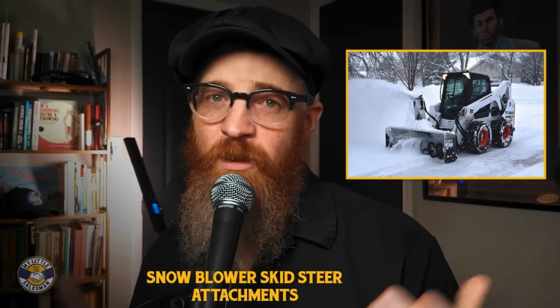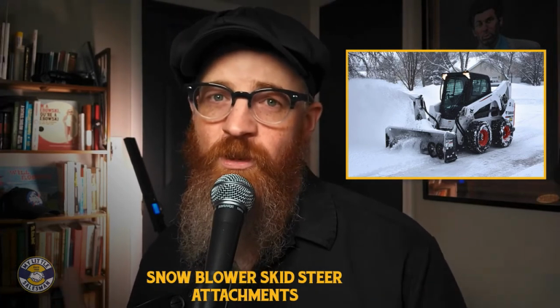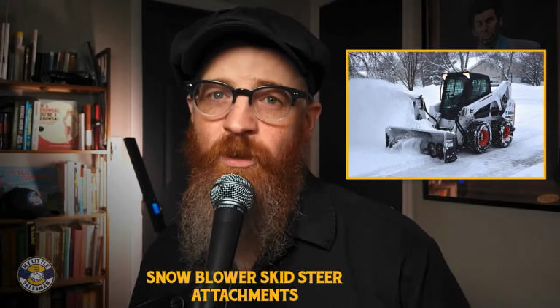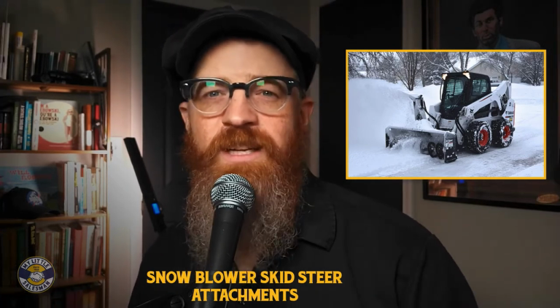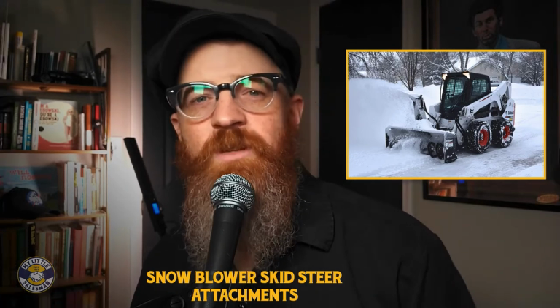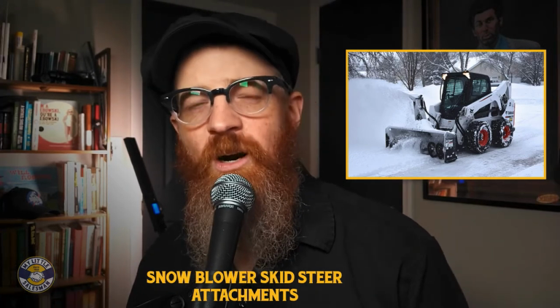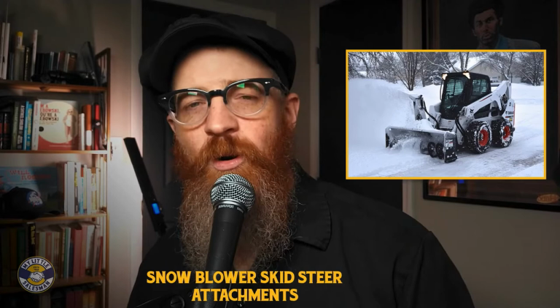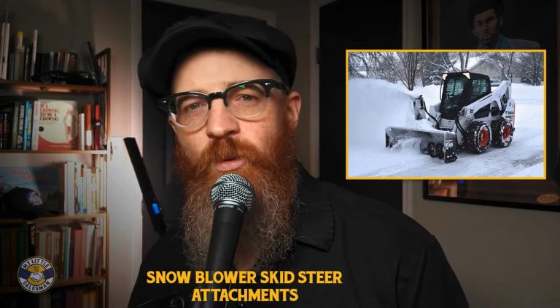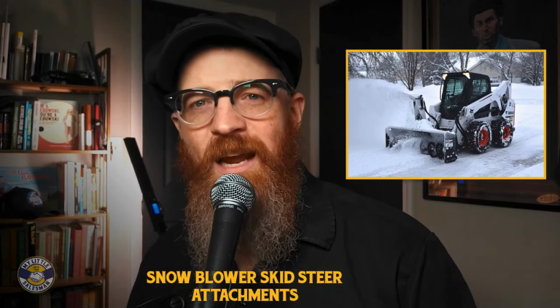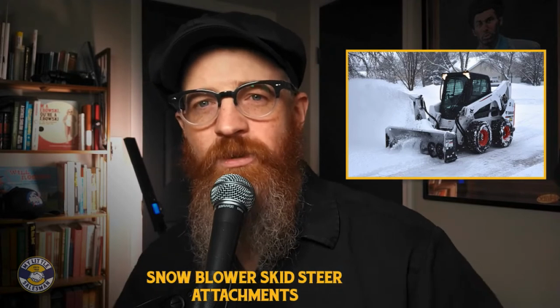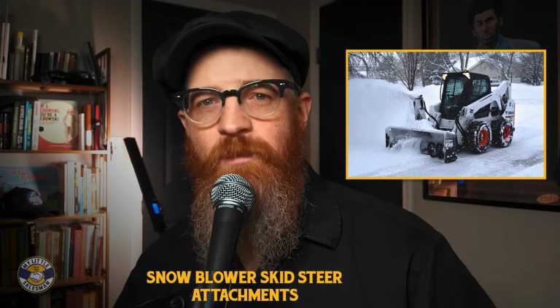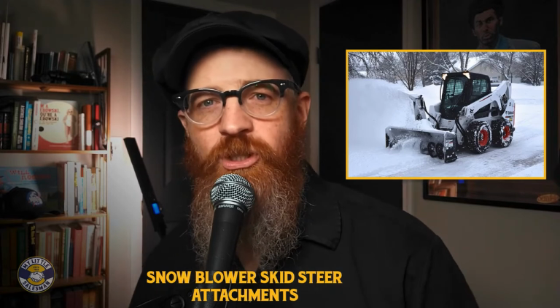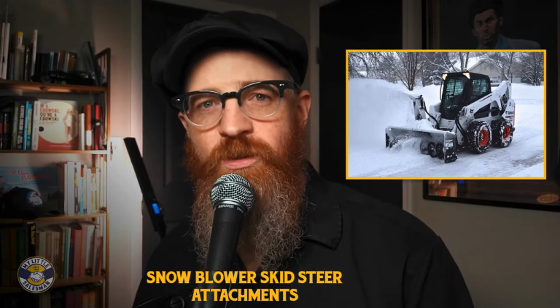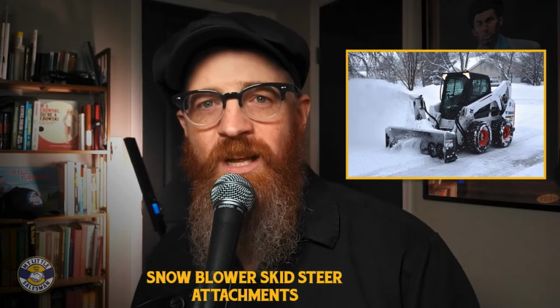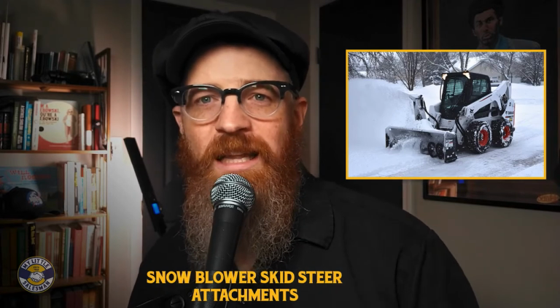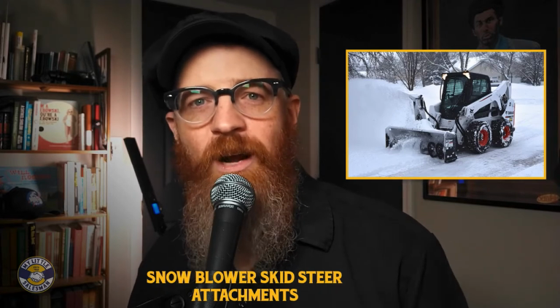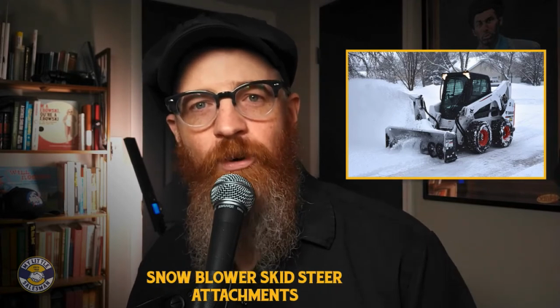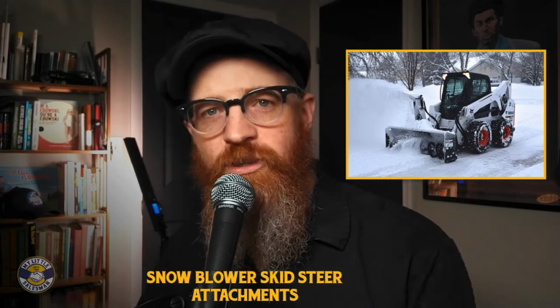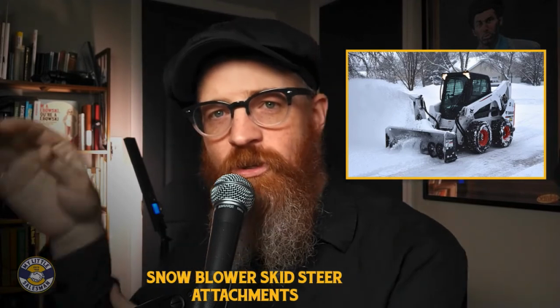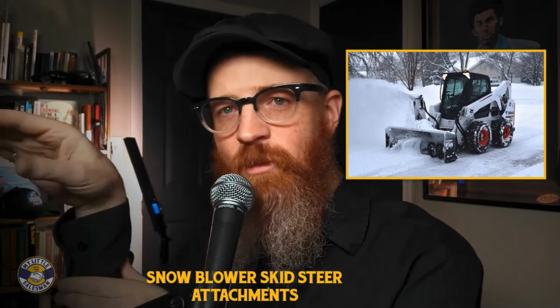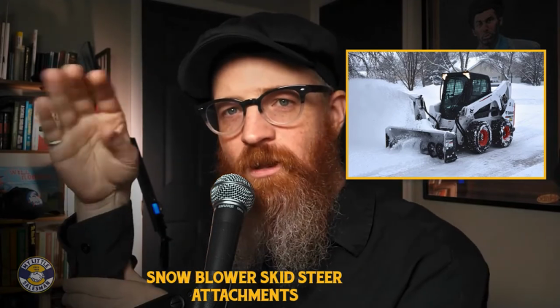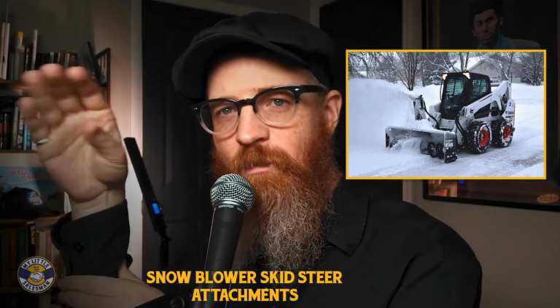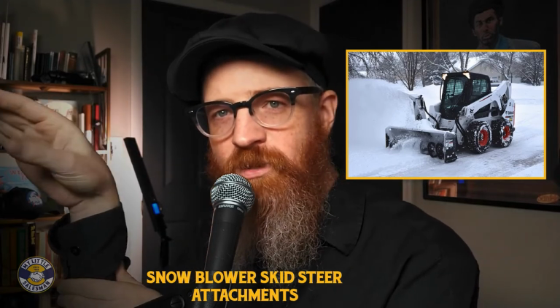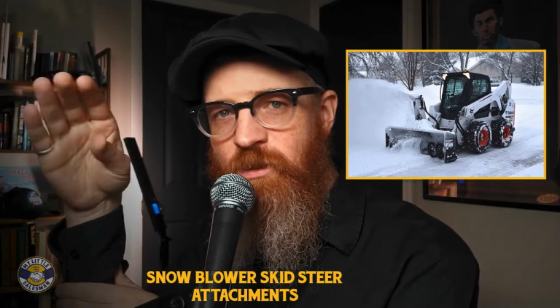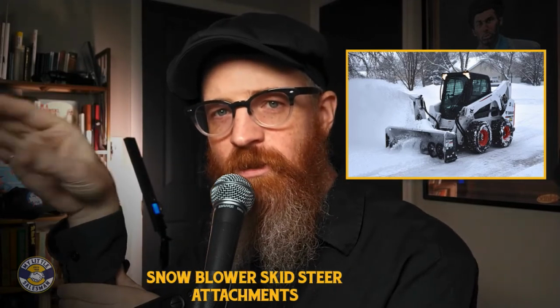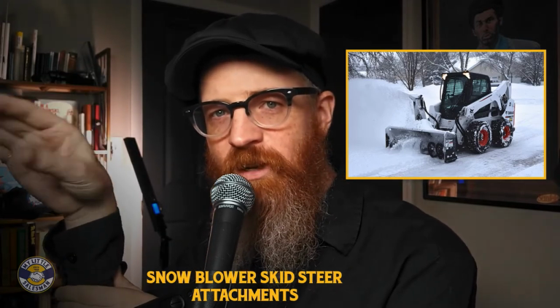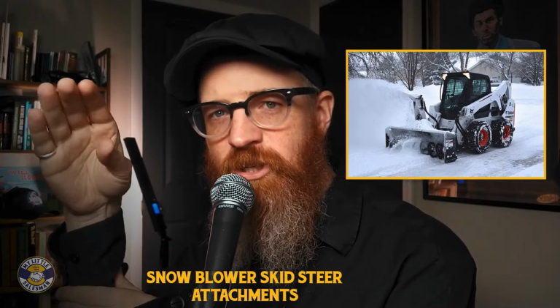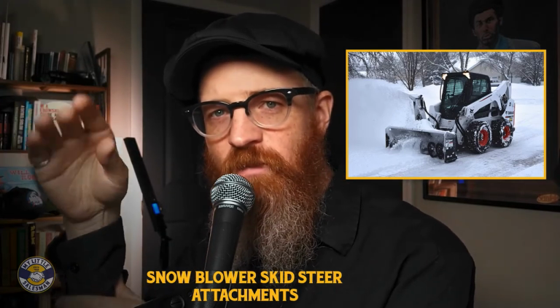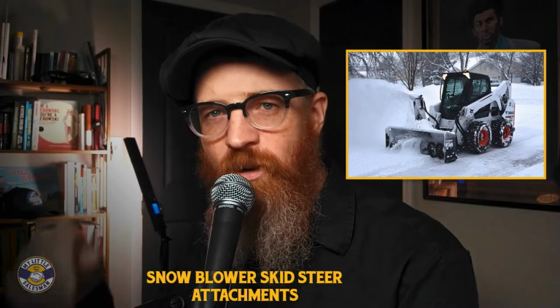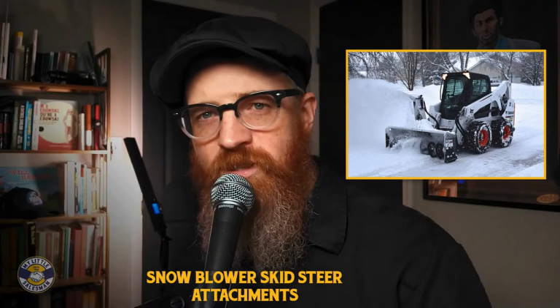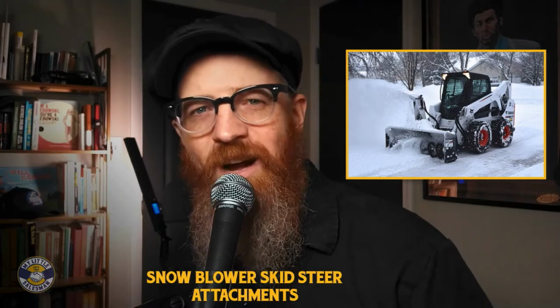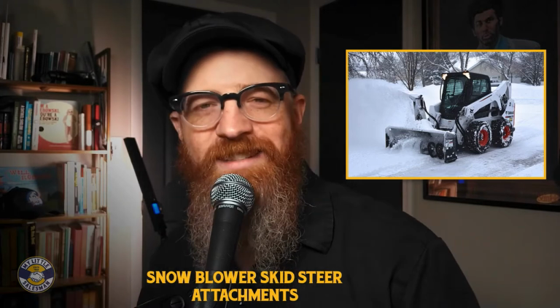Most snowblower attachments are equipped with a rotatable chute, allowing operators to determine the most suitable location for snow and ice.